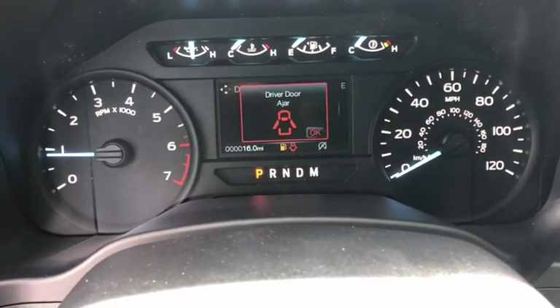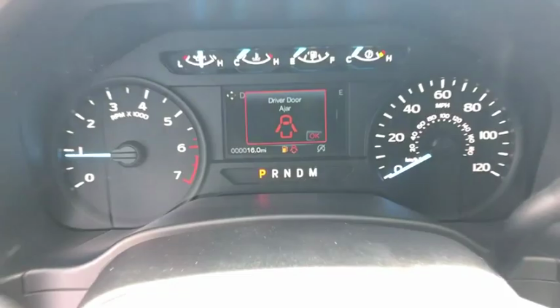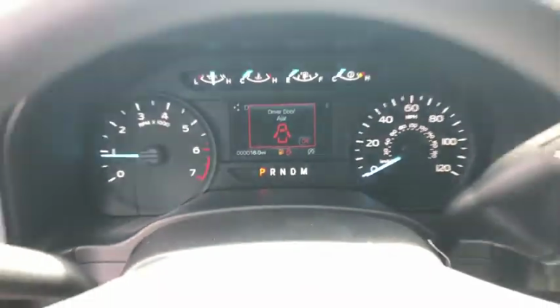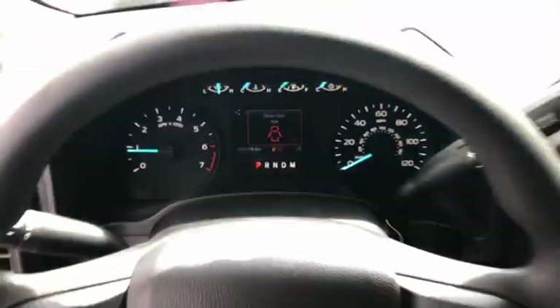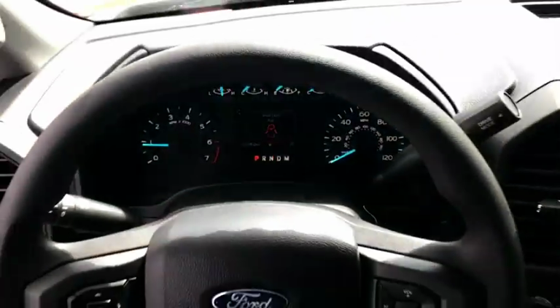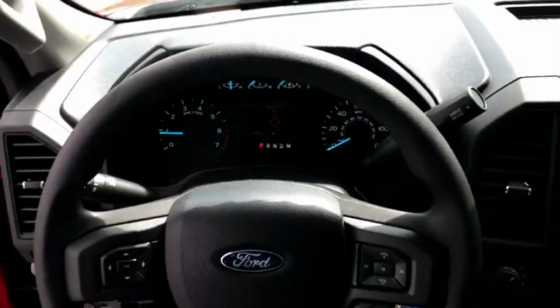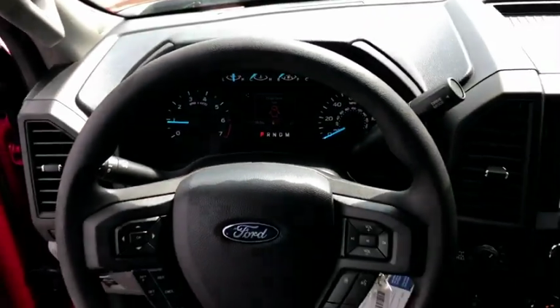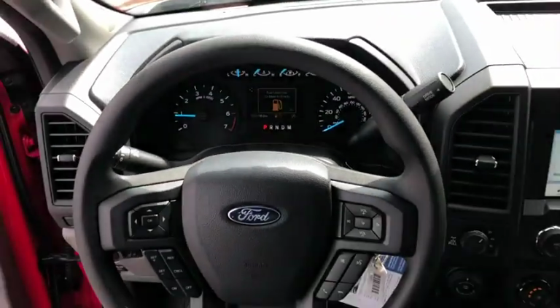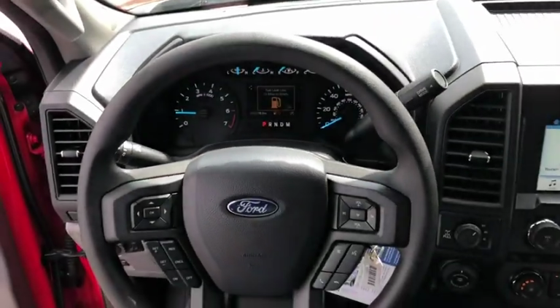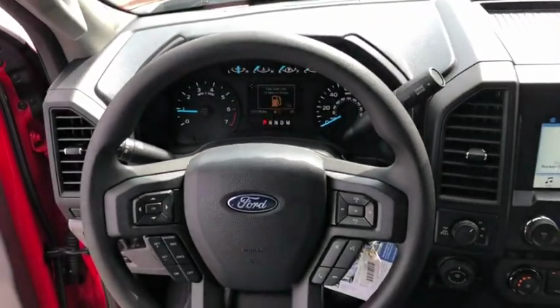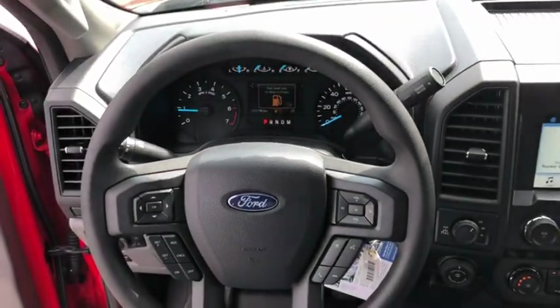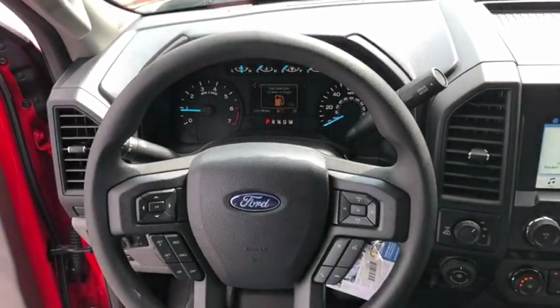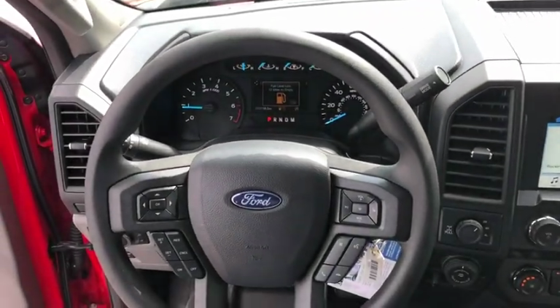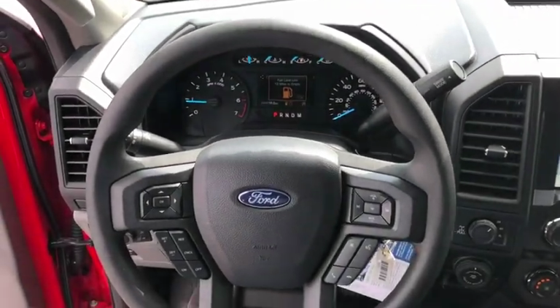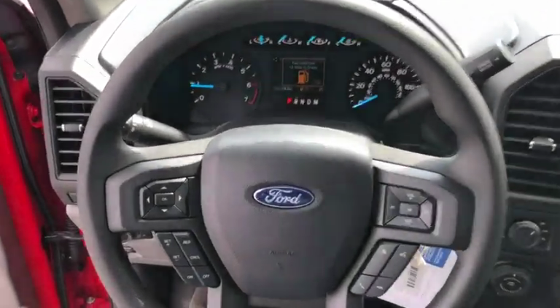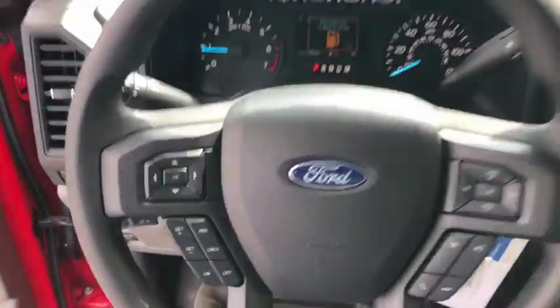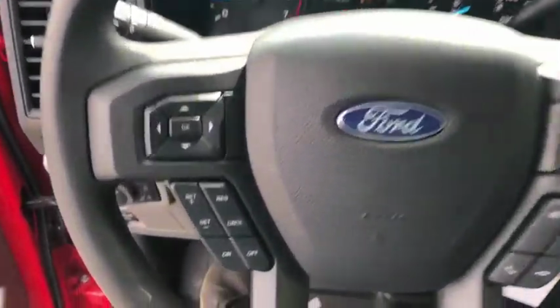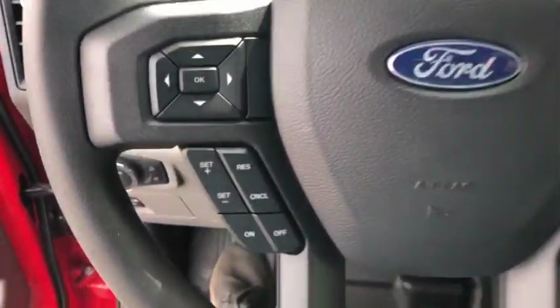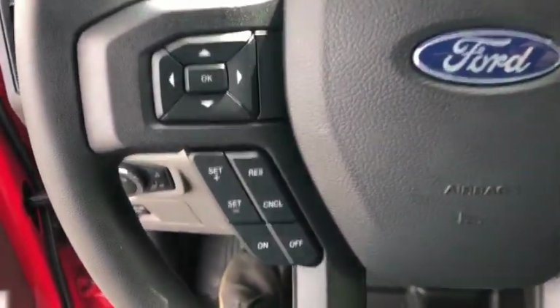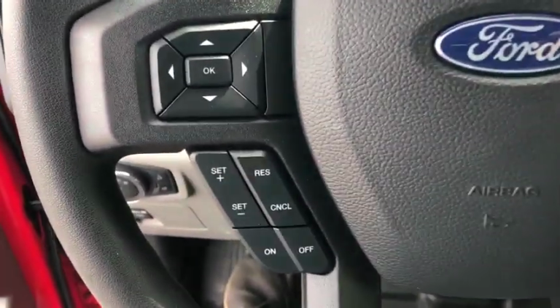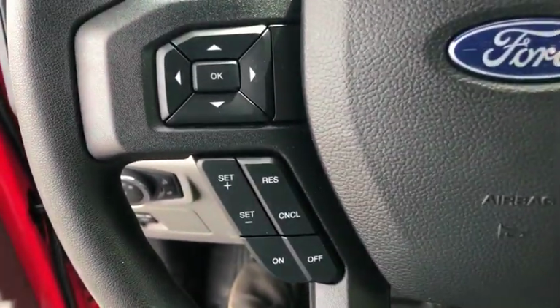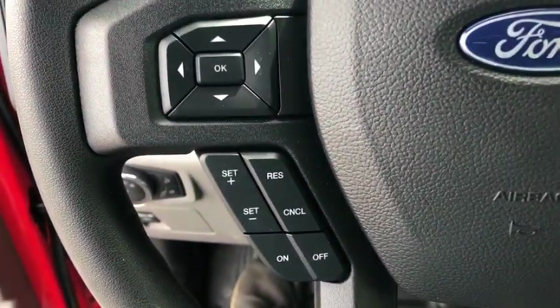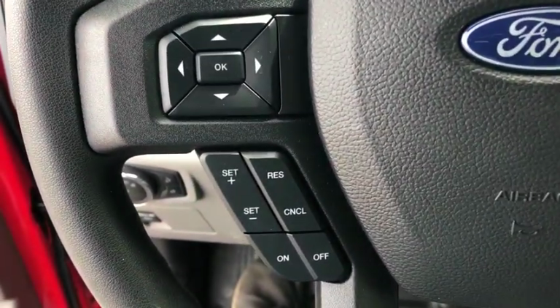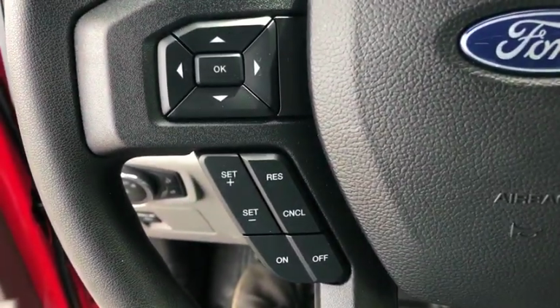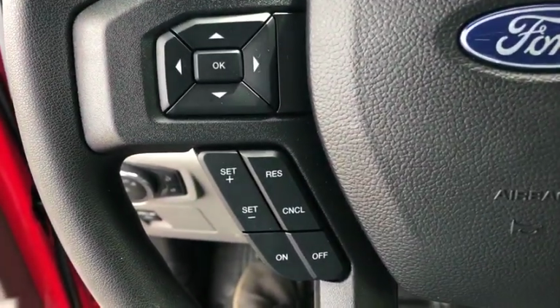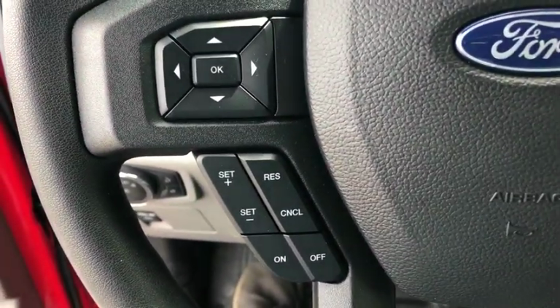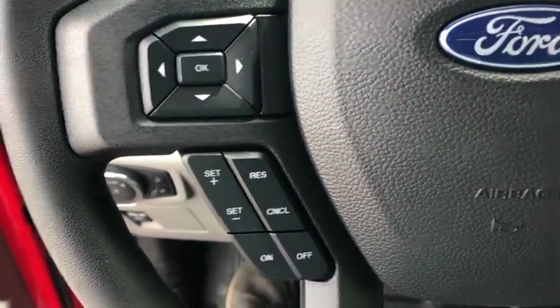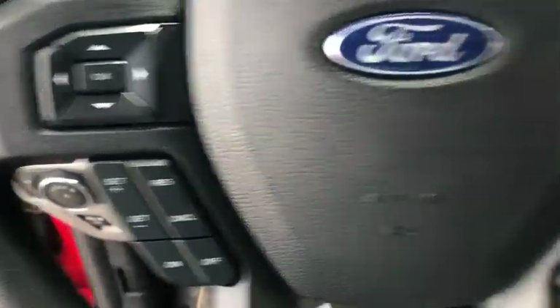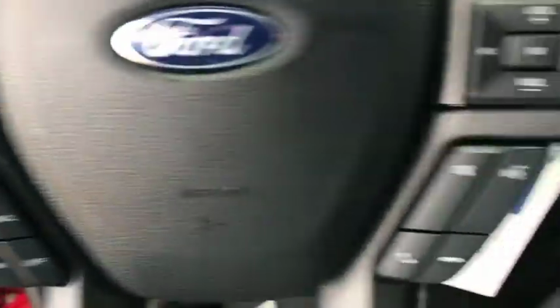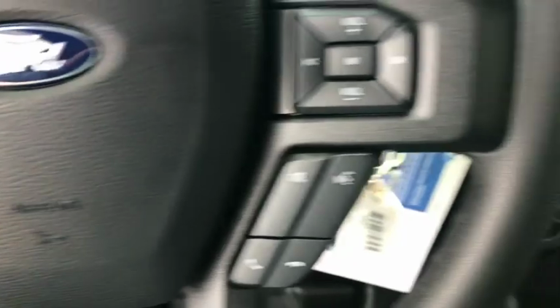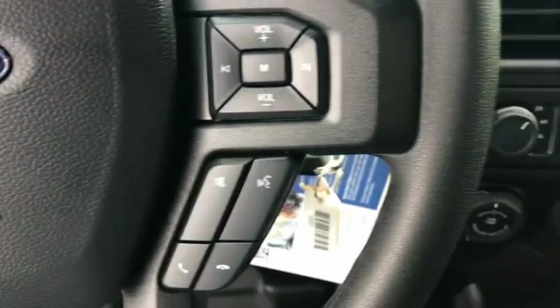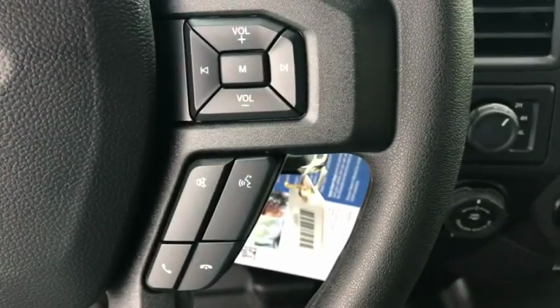Passenger vanity mirror. Pass-through rear seat. Engine immobilizer. Come take a test drive today.